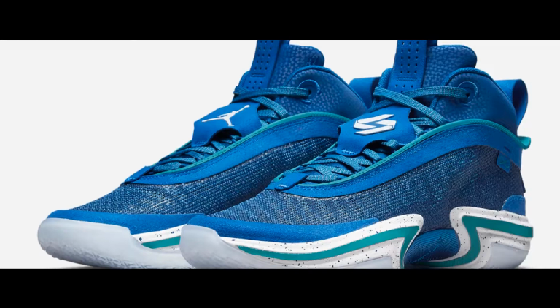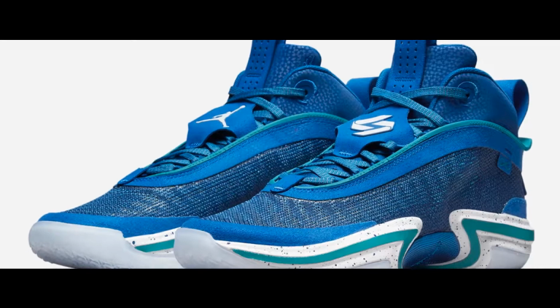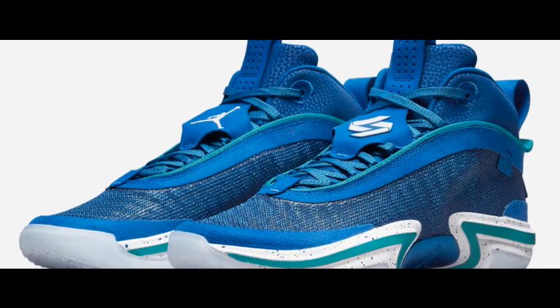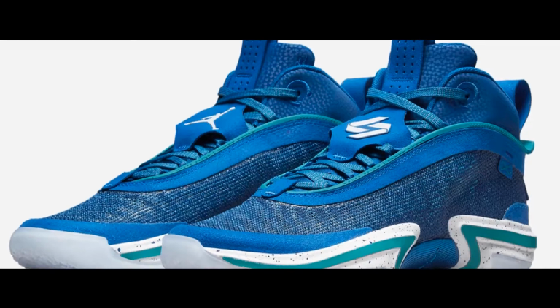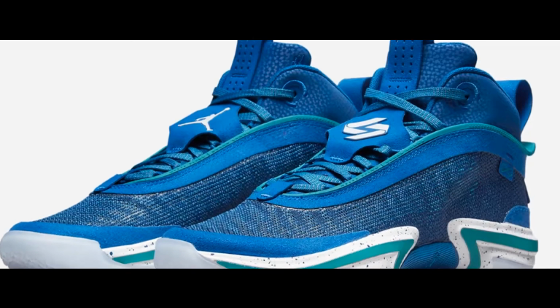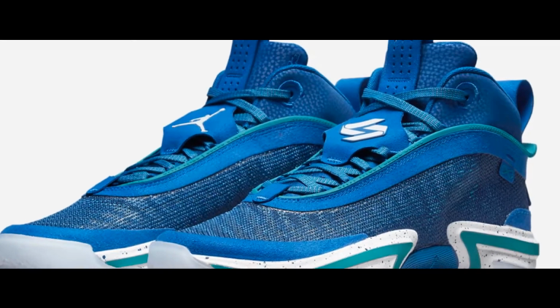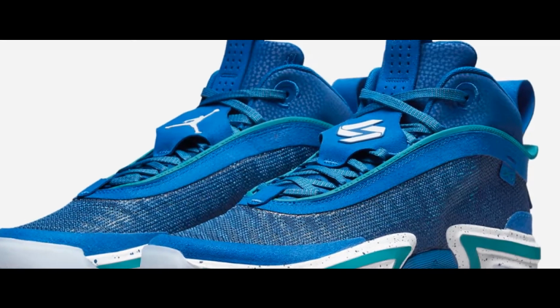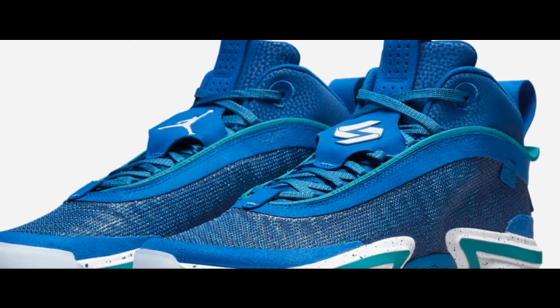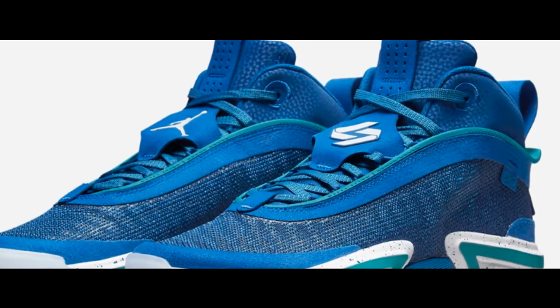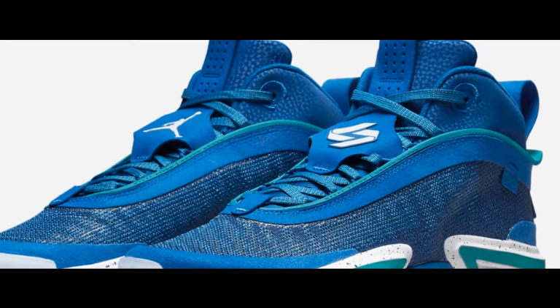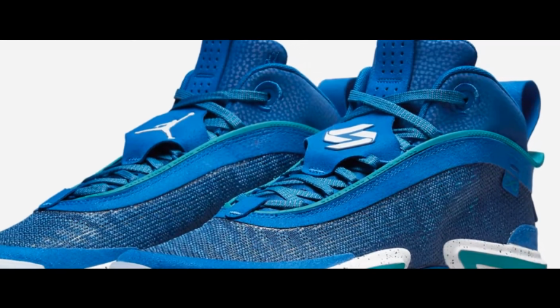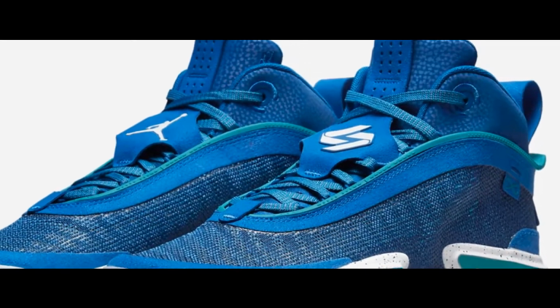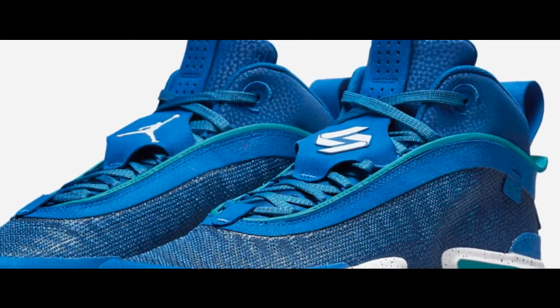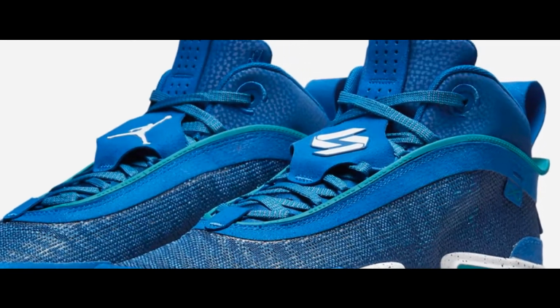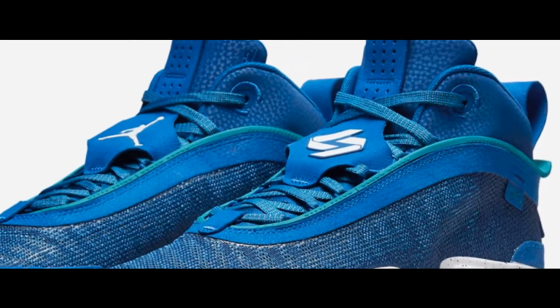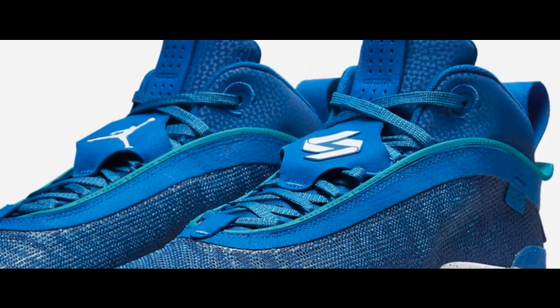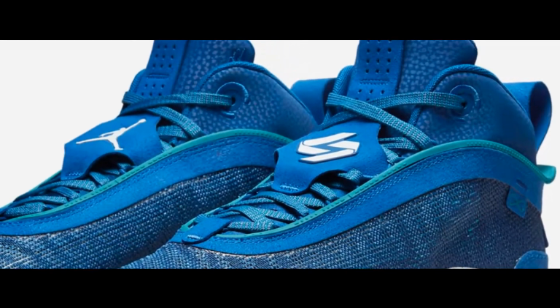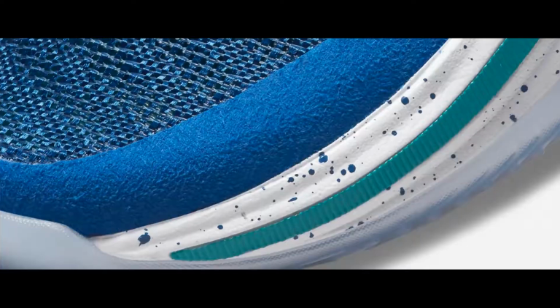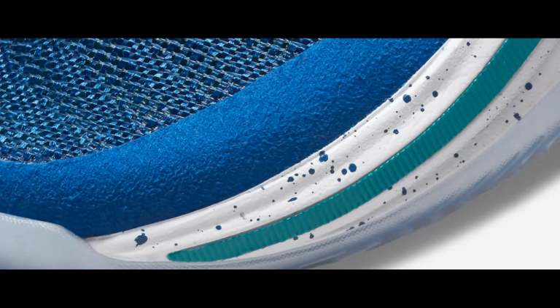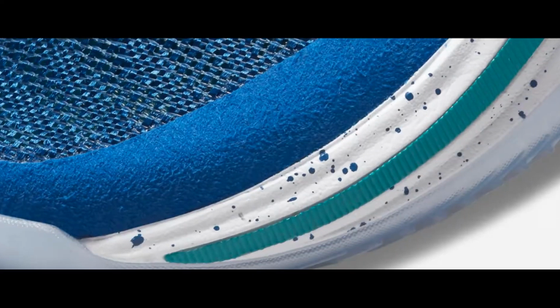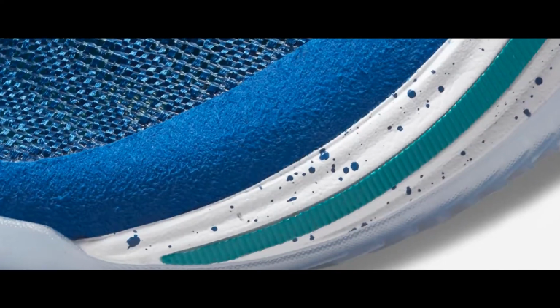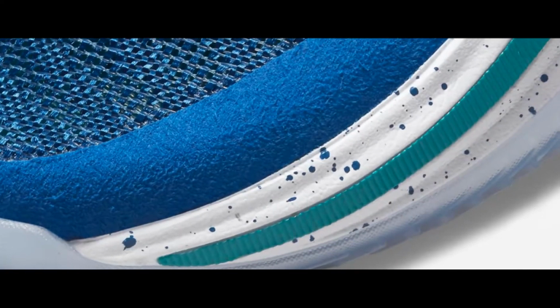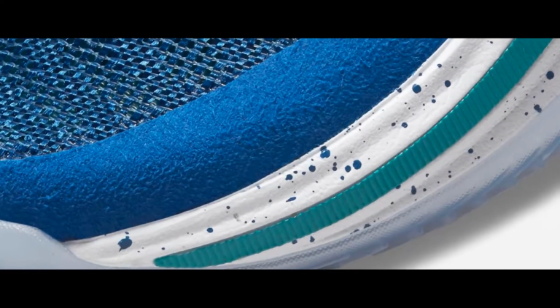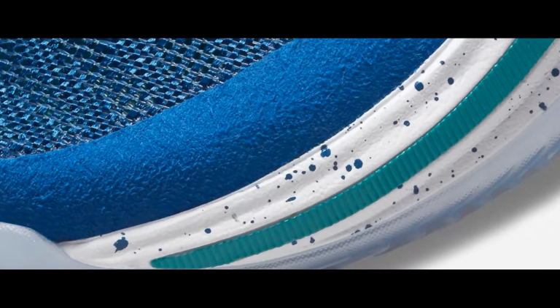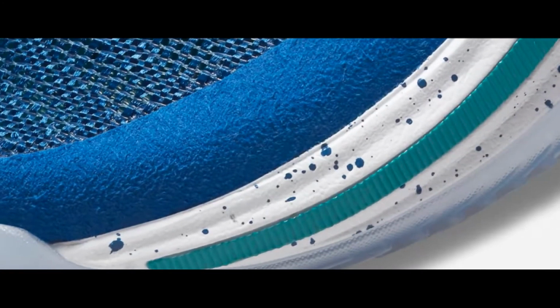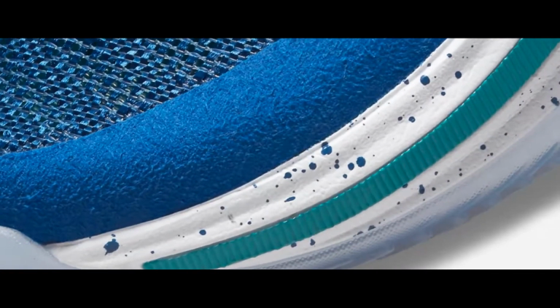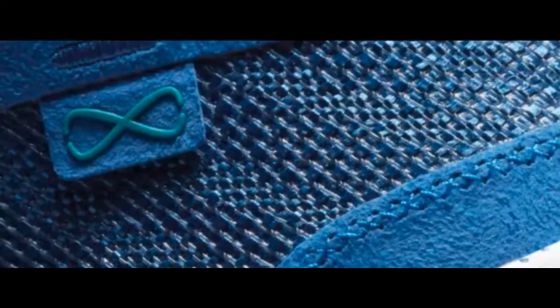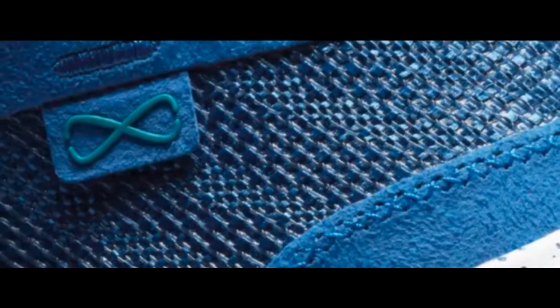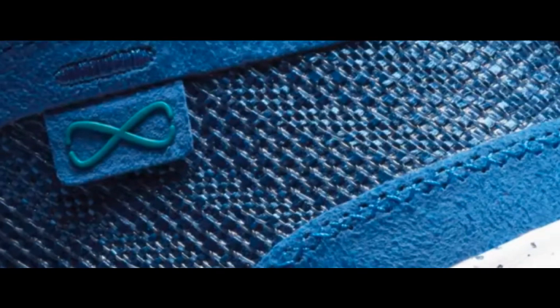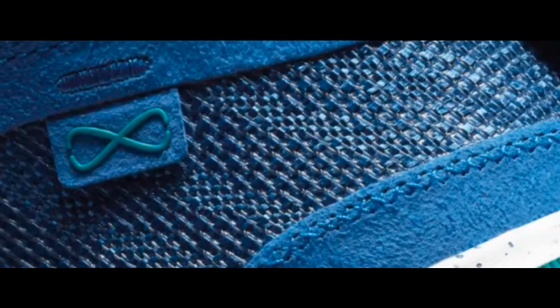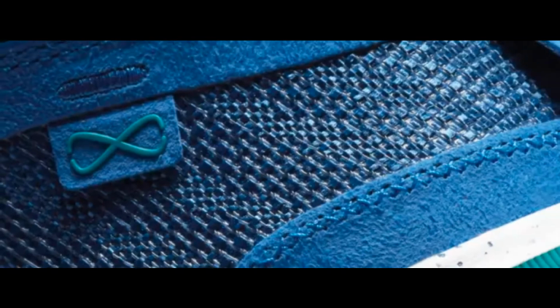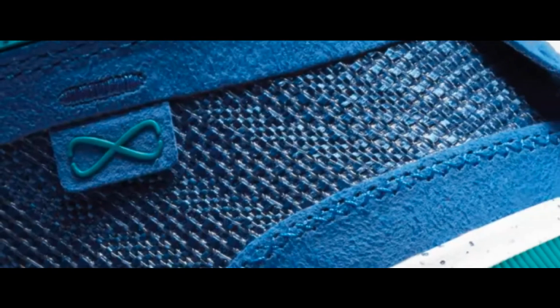Air Jordan 36 Shea Luka, Global Game. It's light work, light feel, big energy.